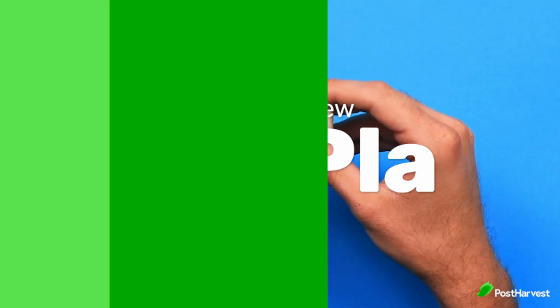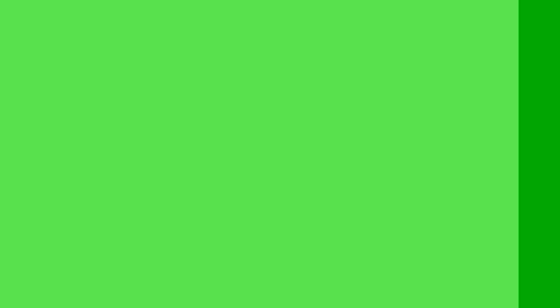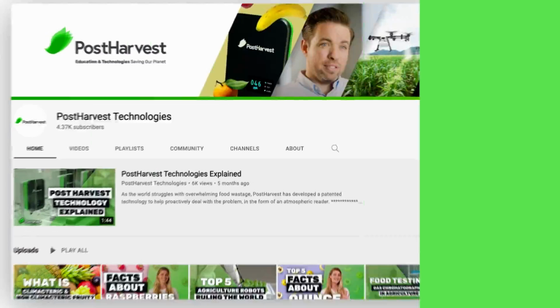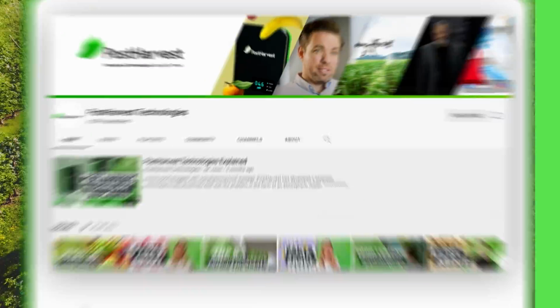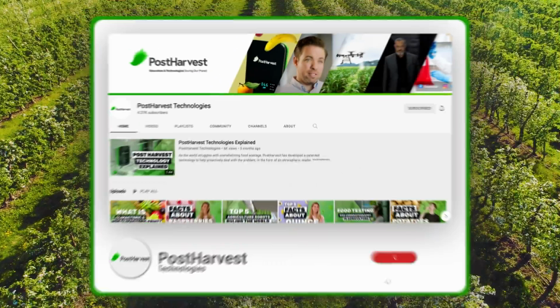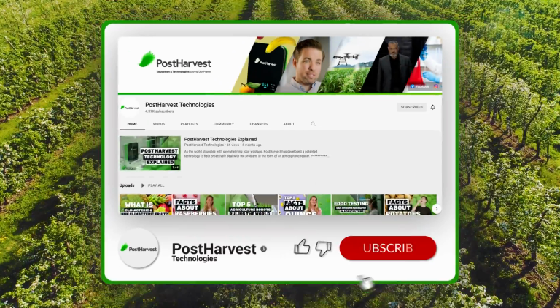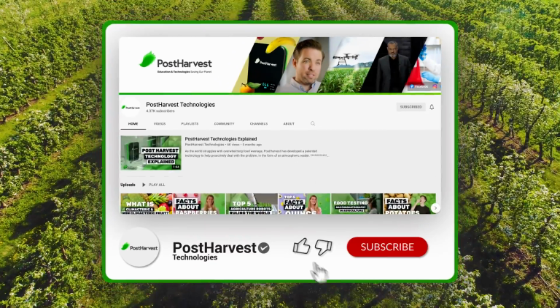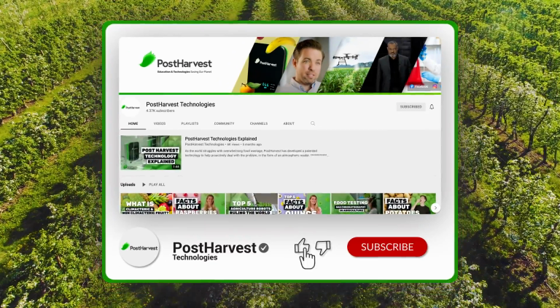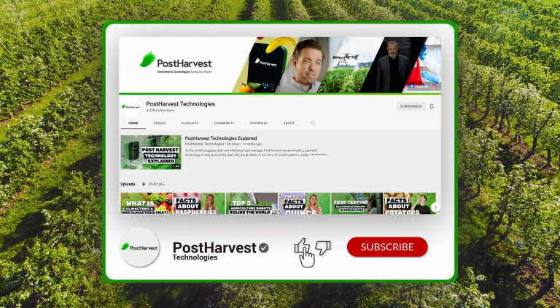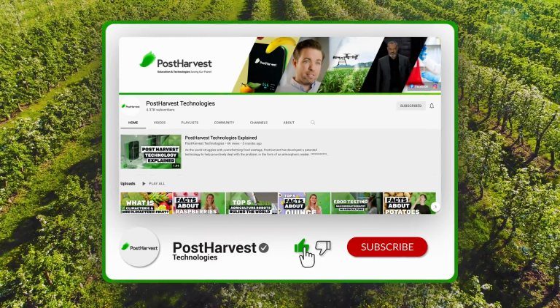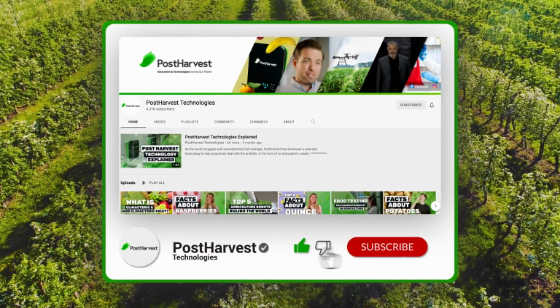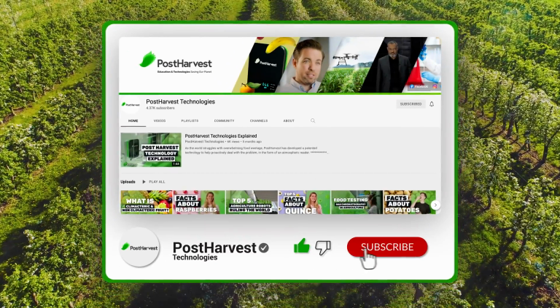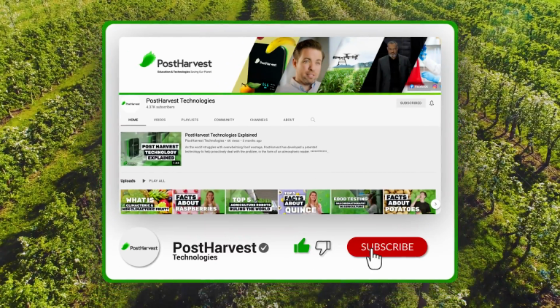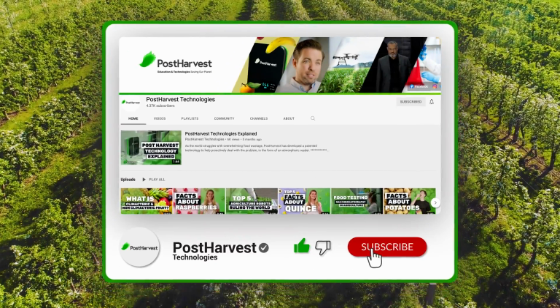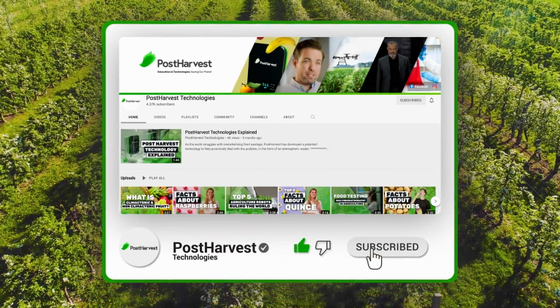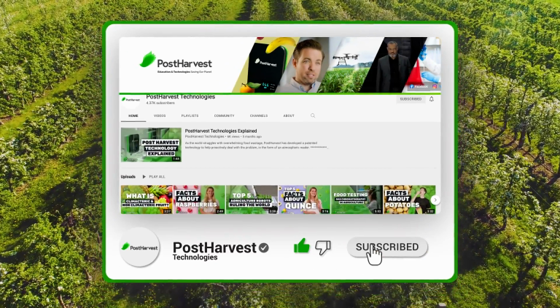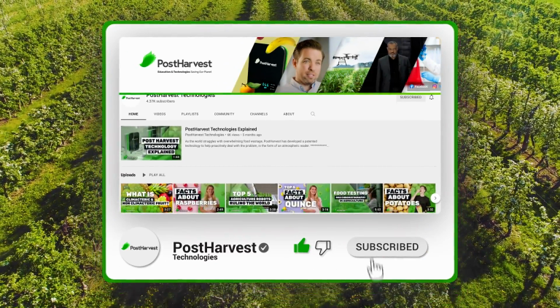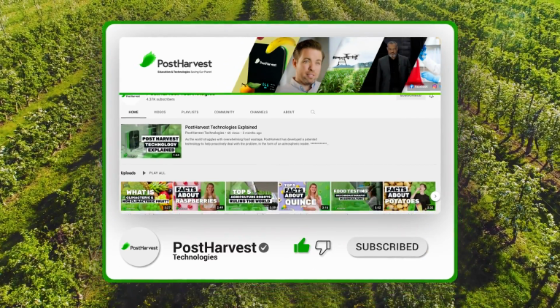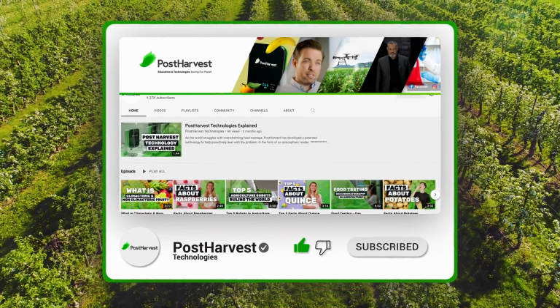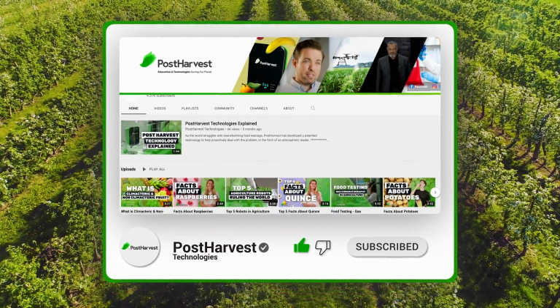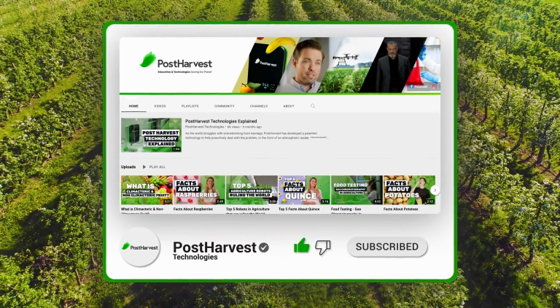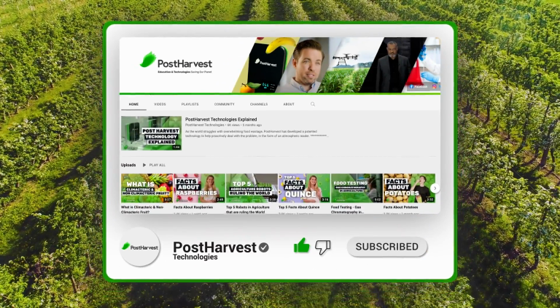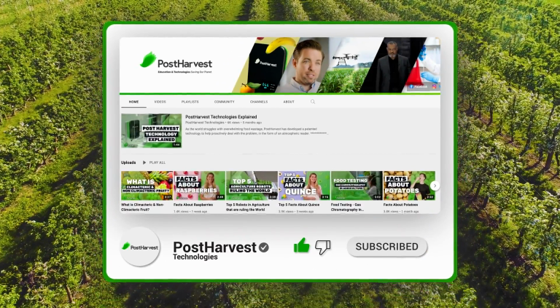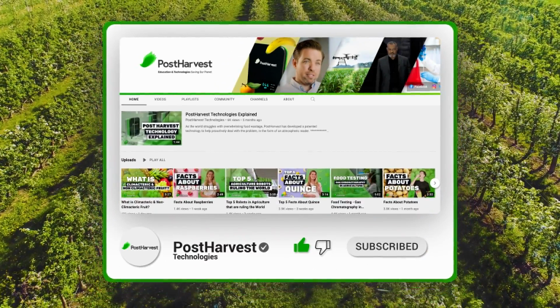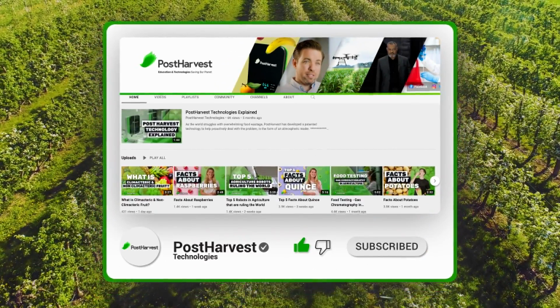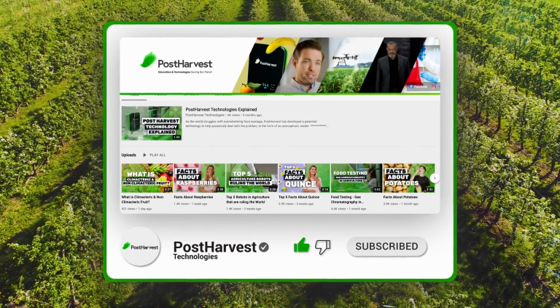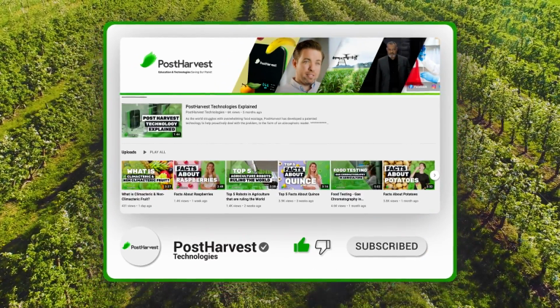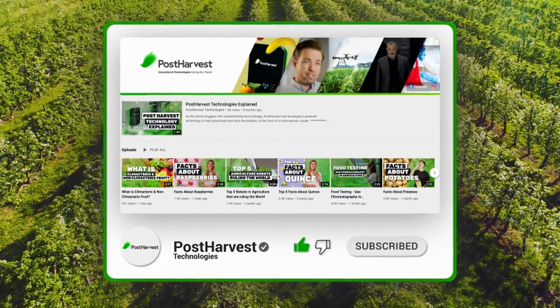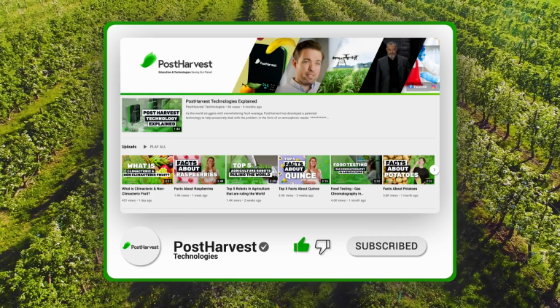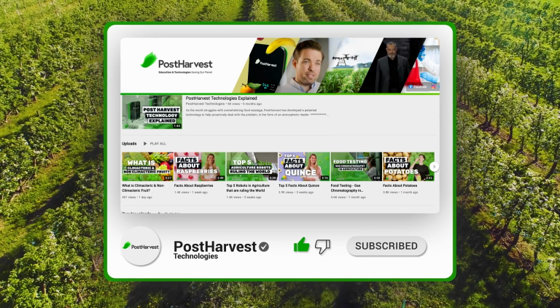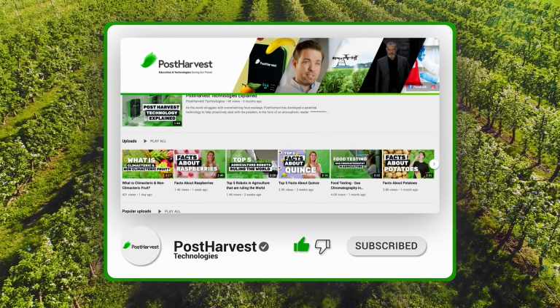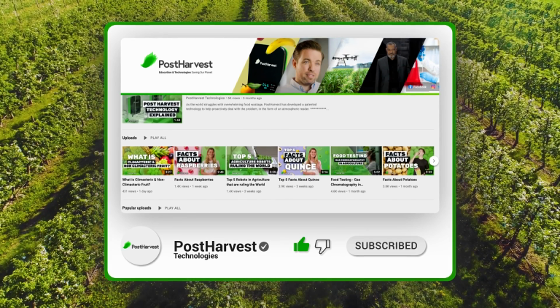But before we get into it, if you would like to see more videos like this one, hit the like and subscribe buttons to stay up to date.